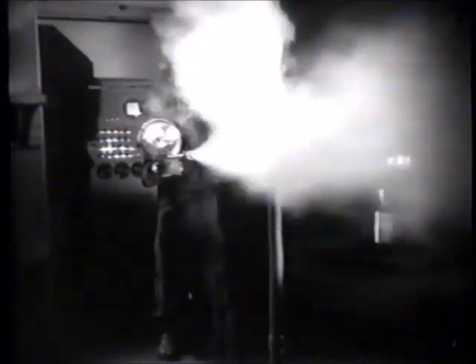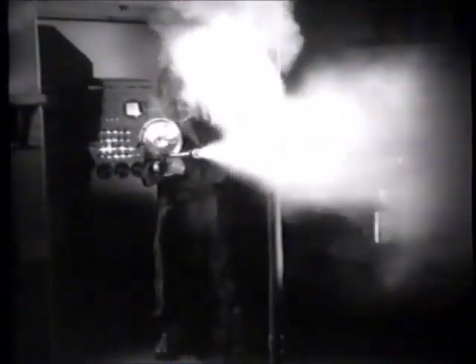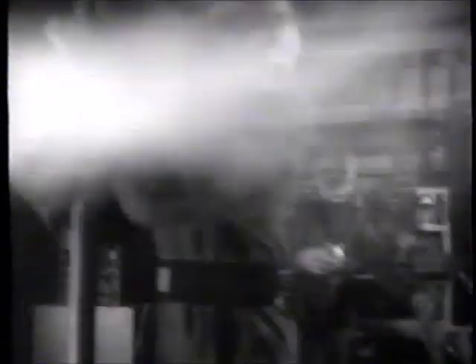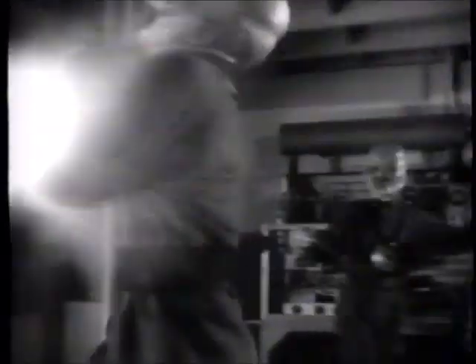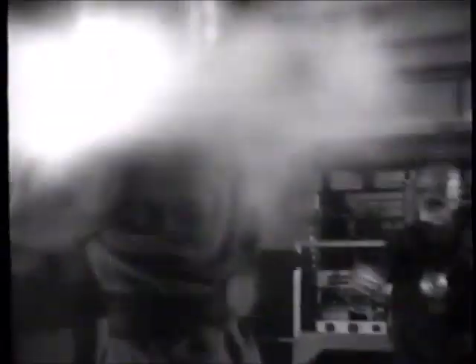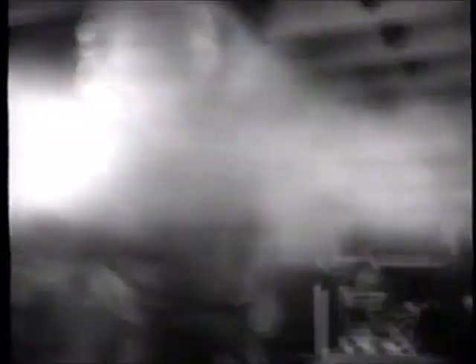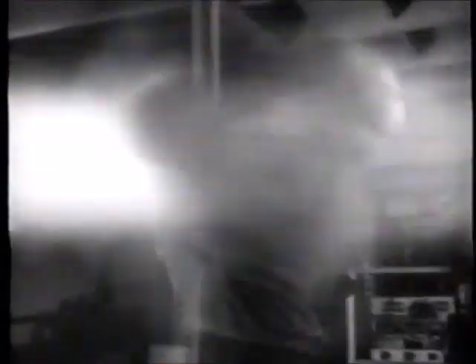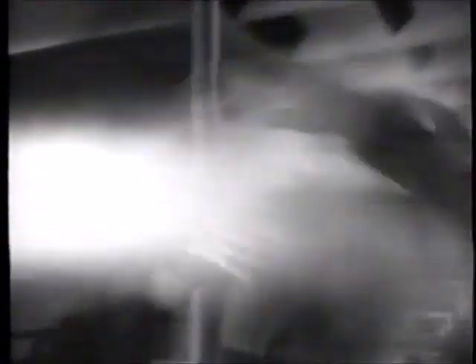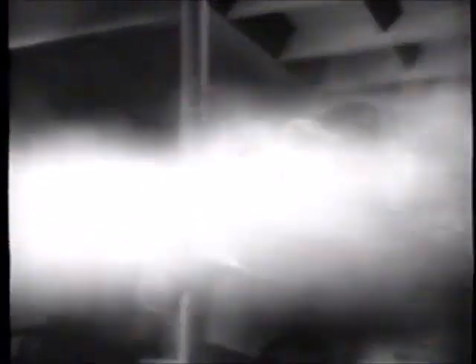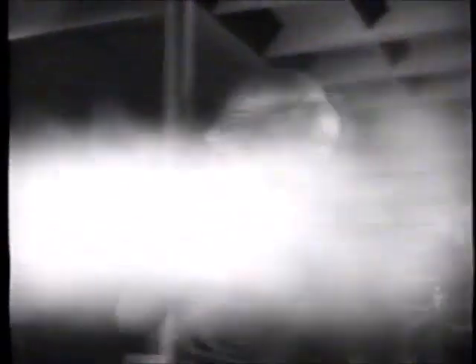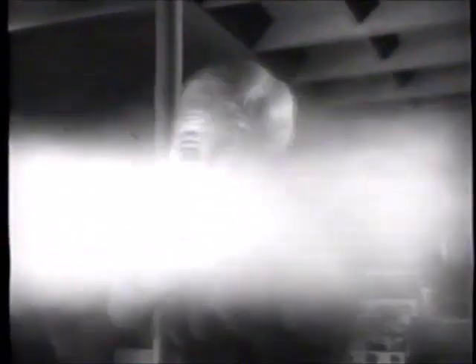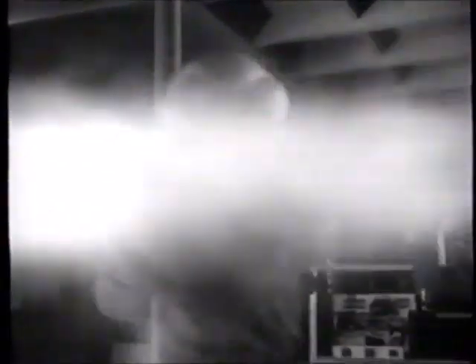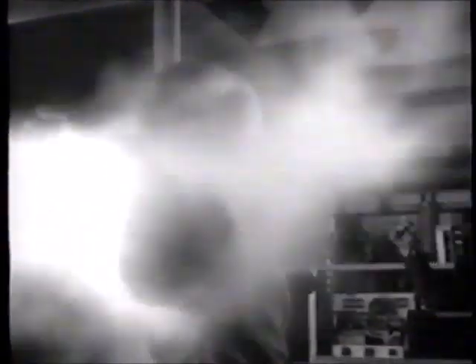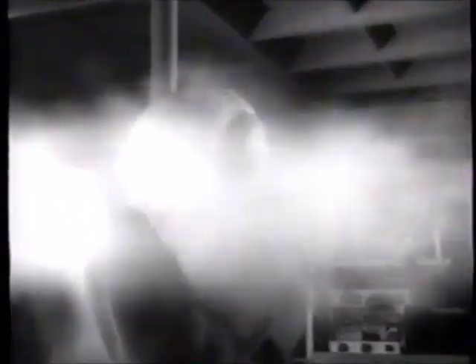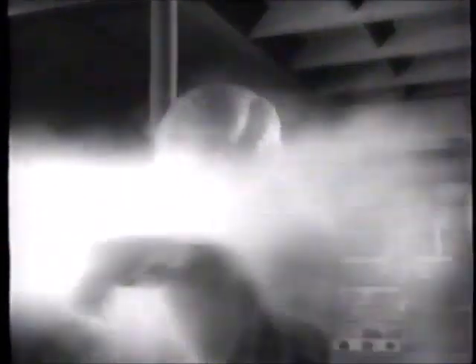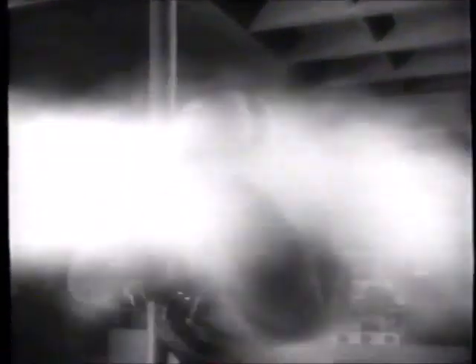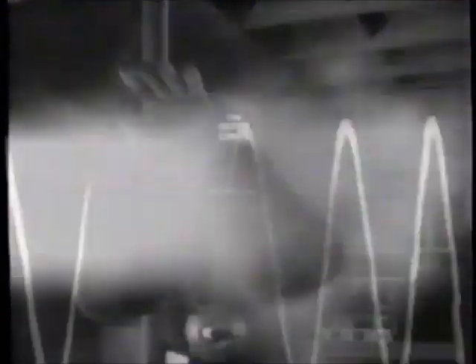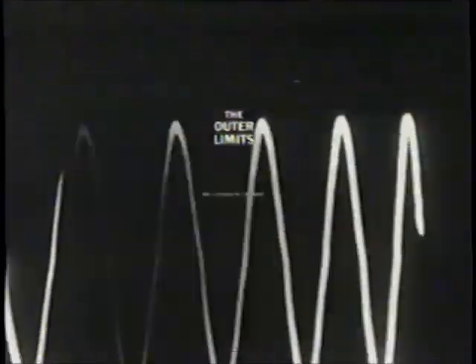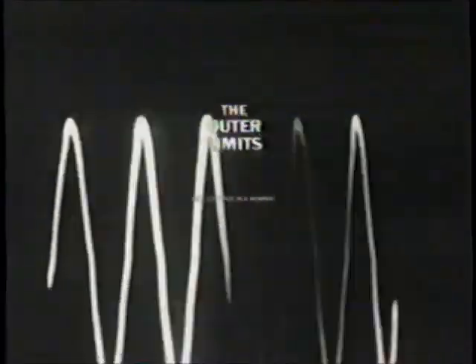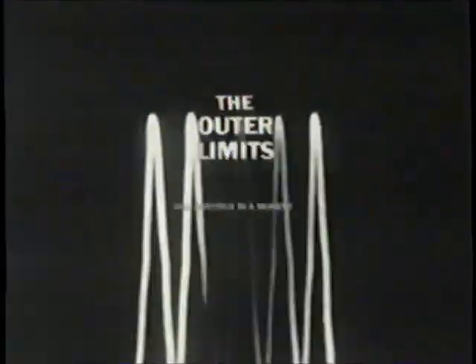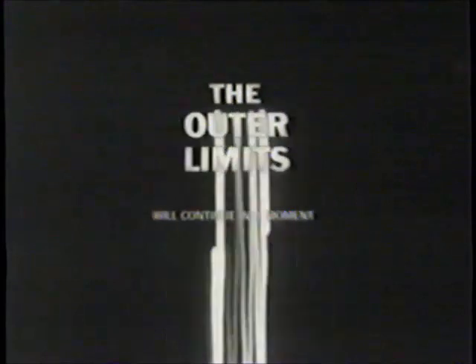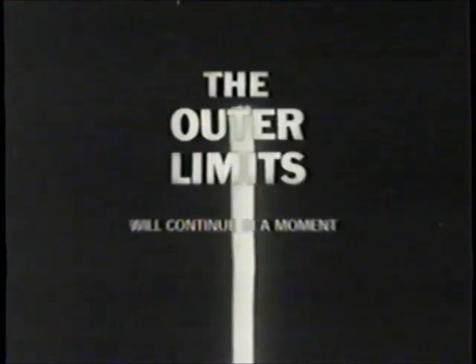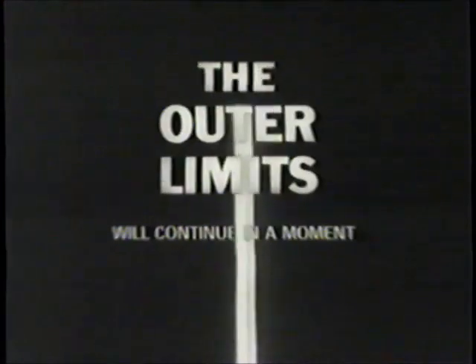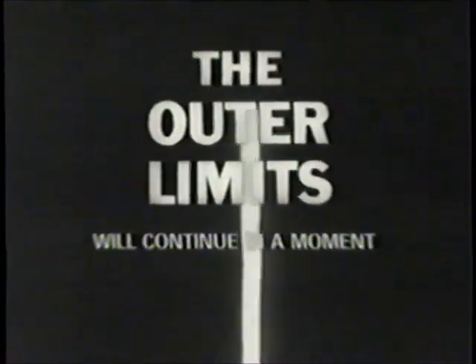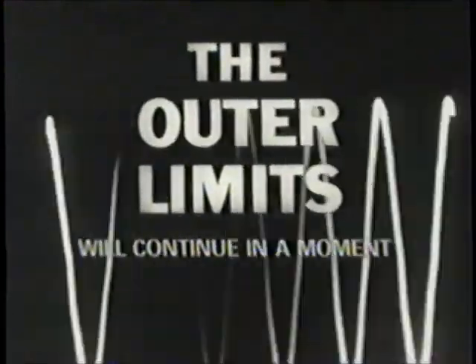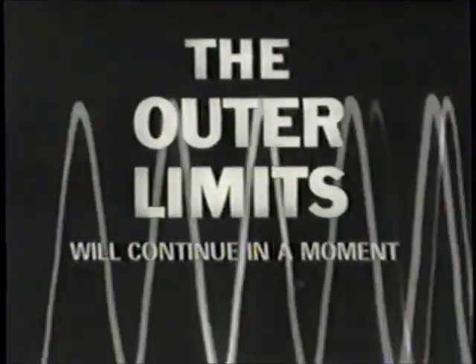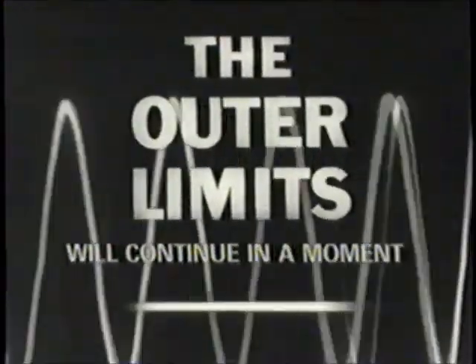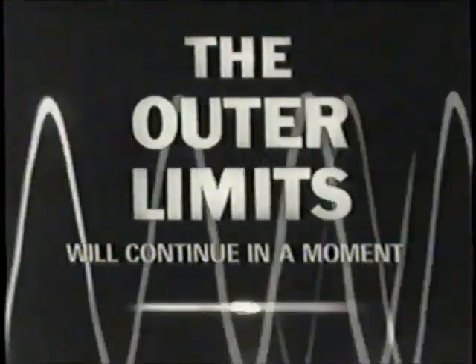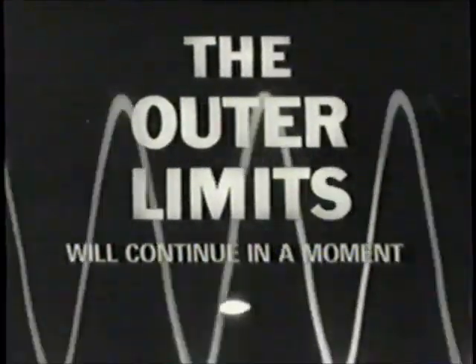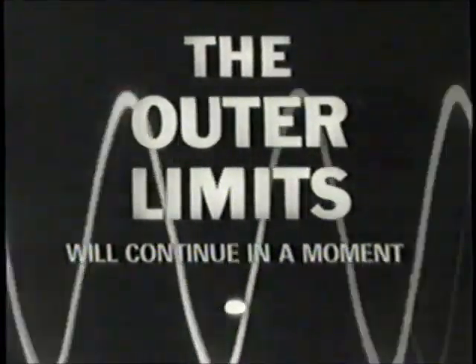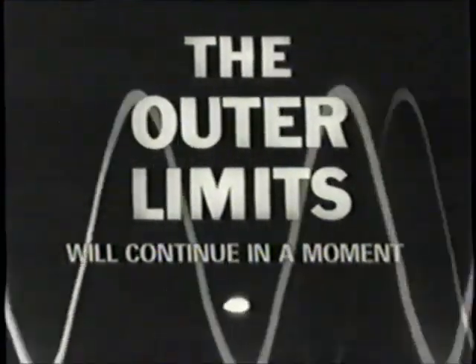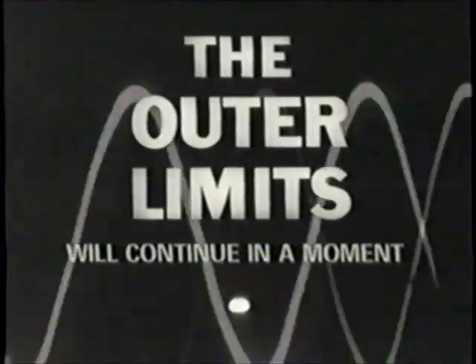We will return to TNT's Outer Limits Marathon in a moment.